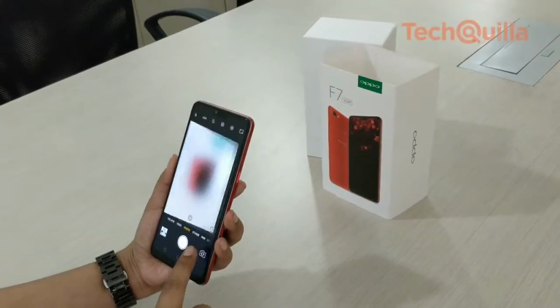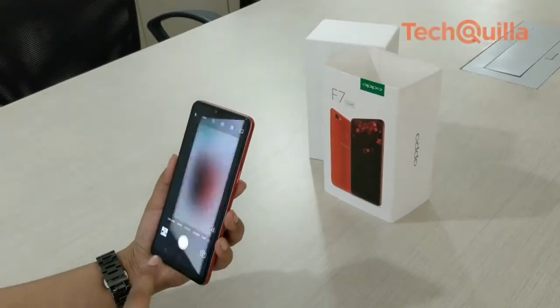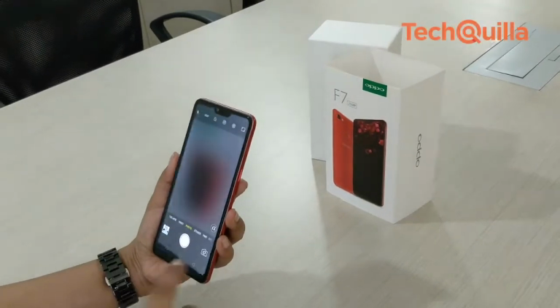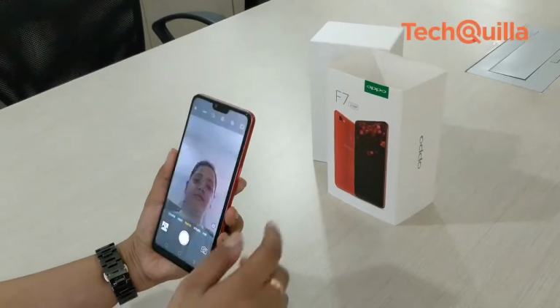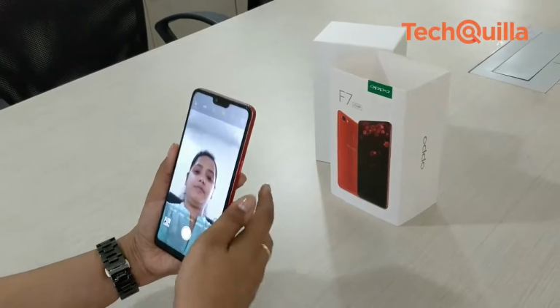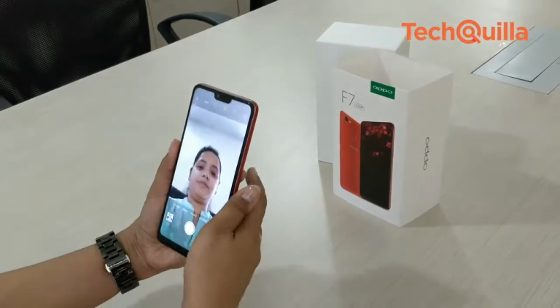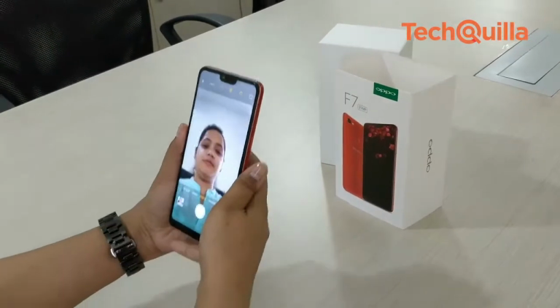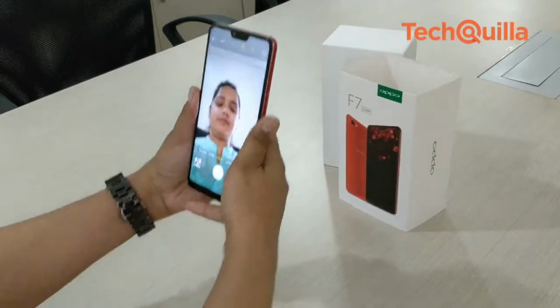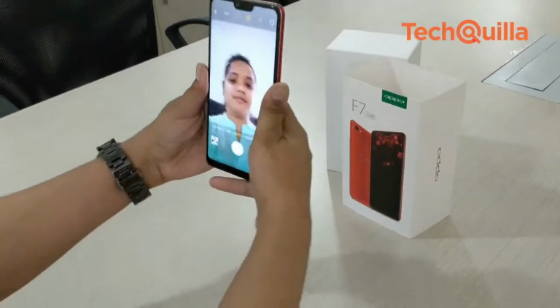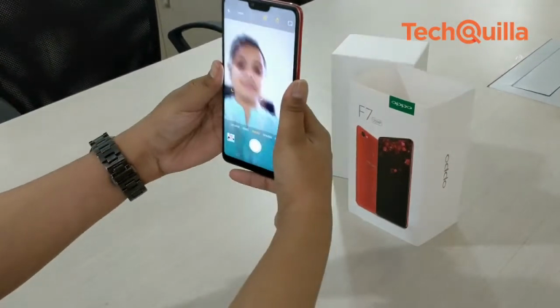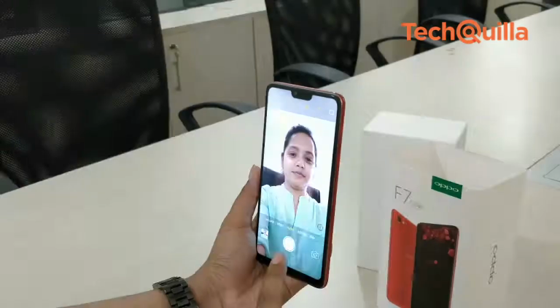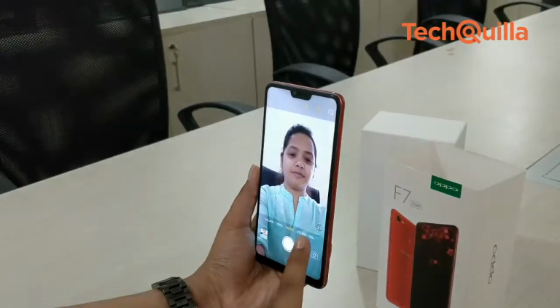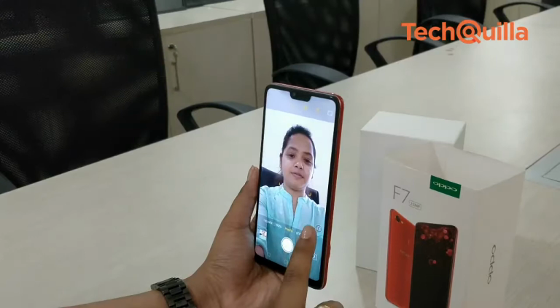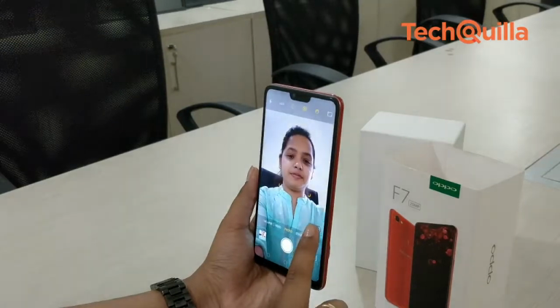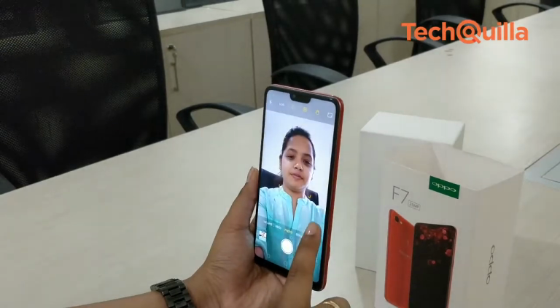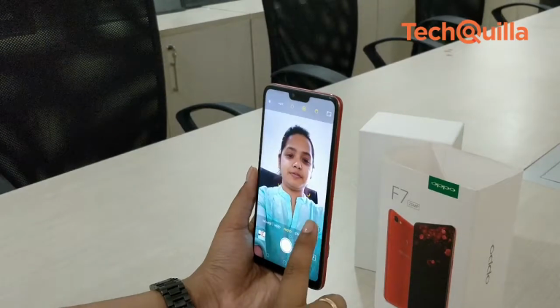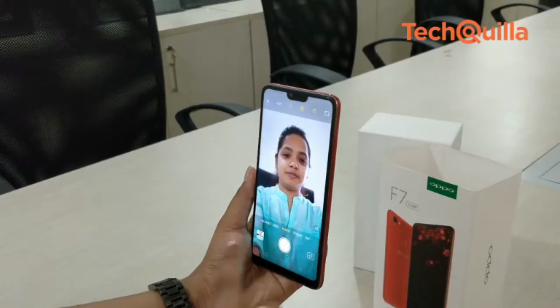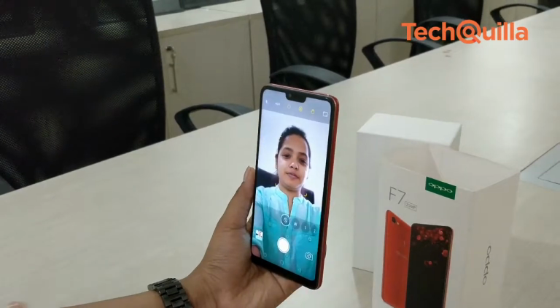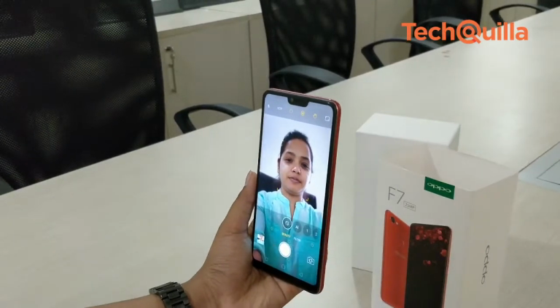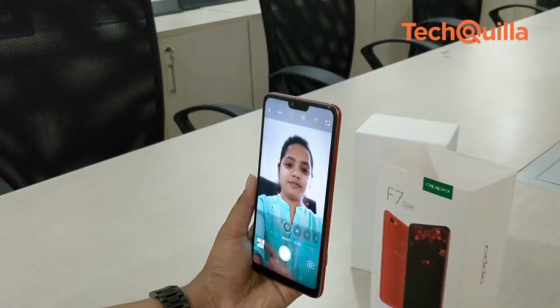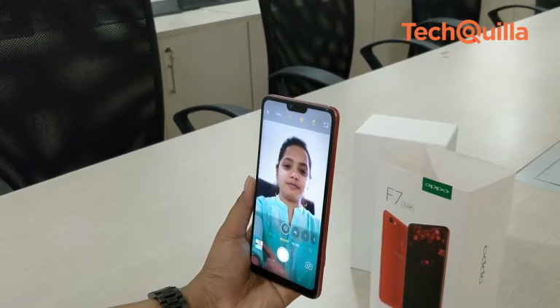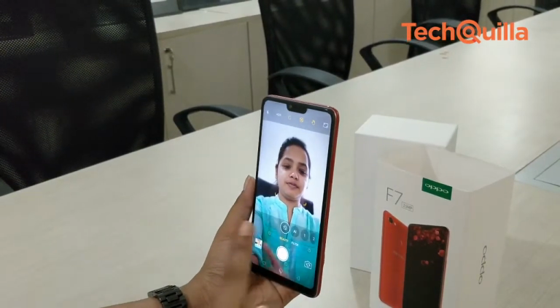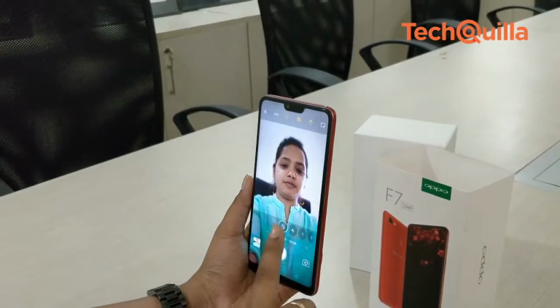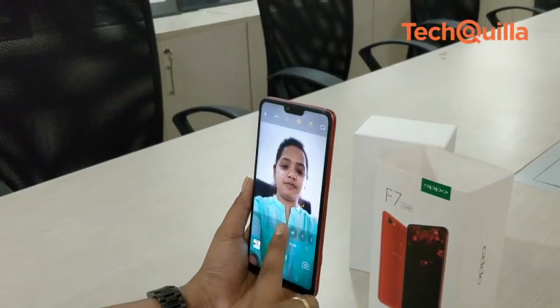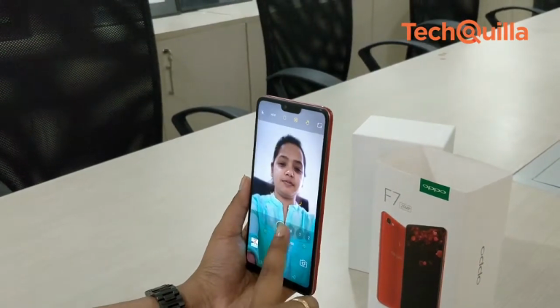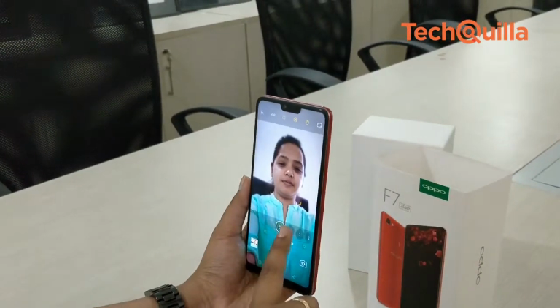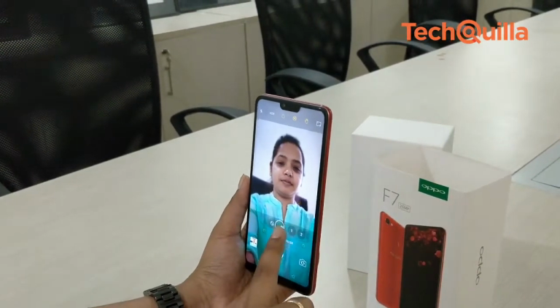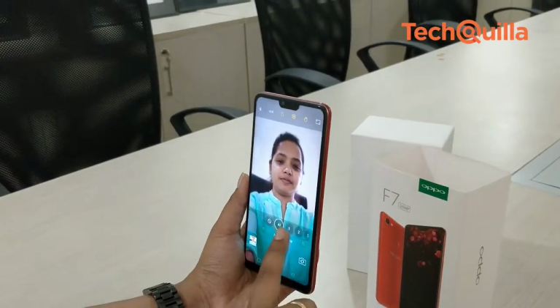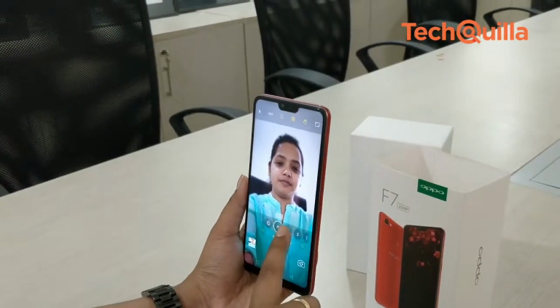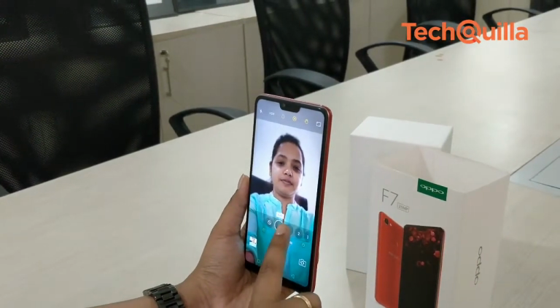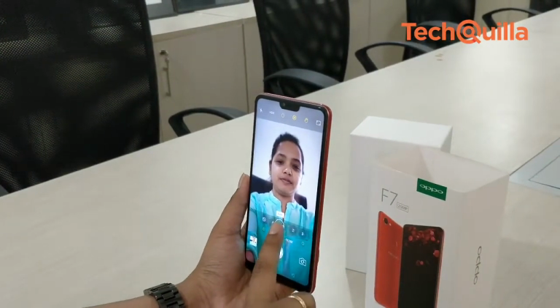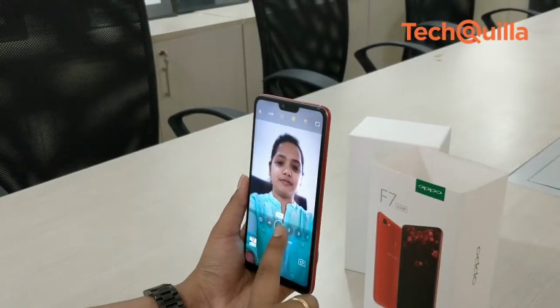The selfie portraits came out nice and we liked the option wherein we could manually choose the level of beautification for clicking selfies.